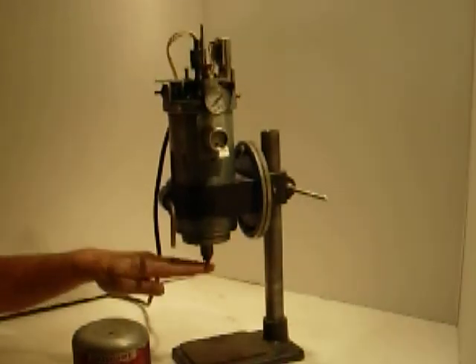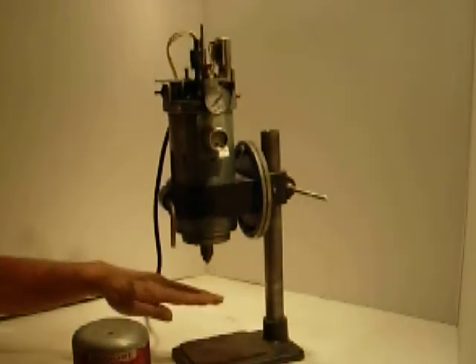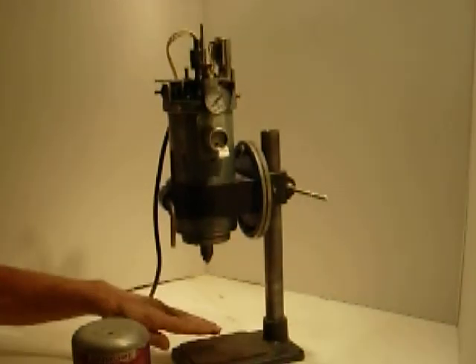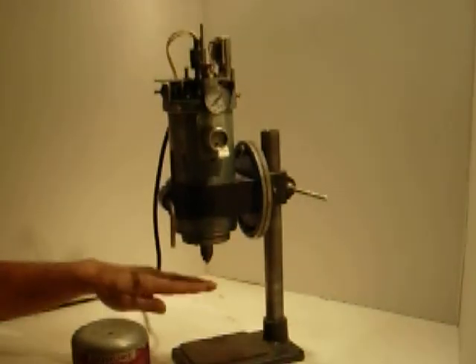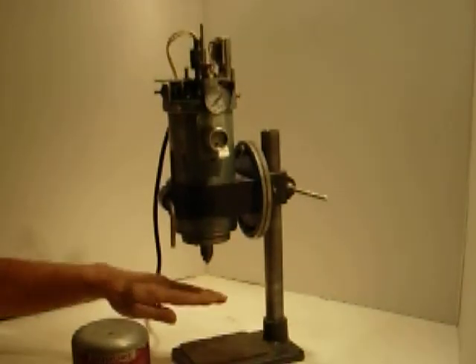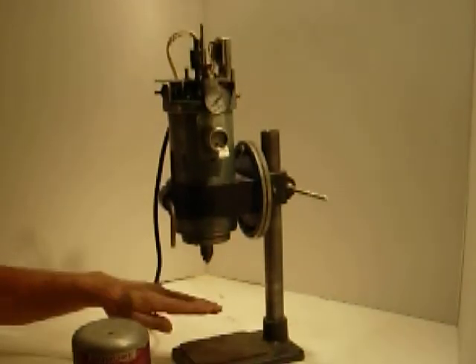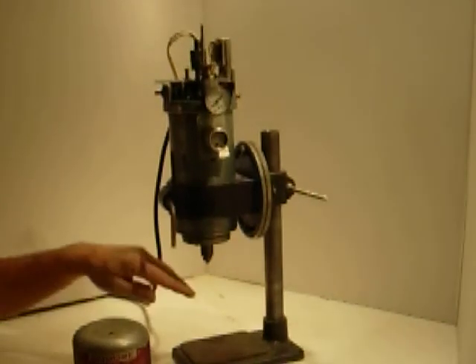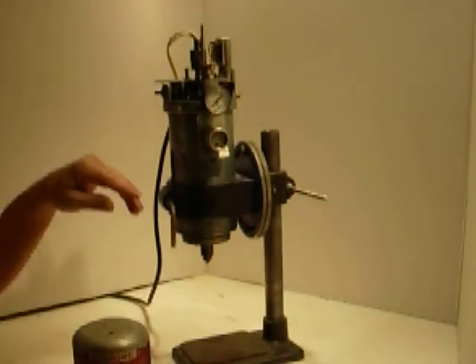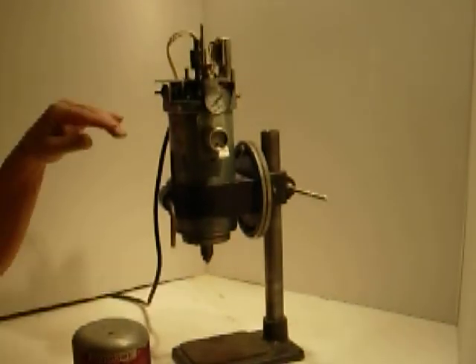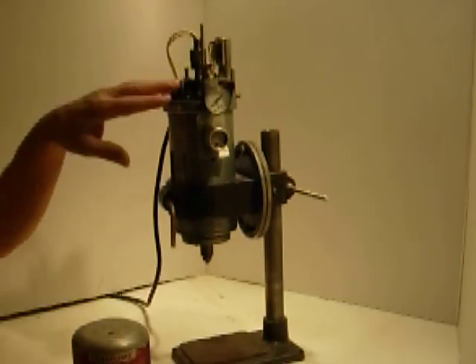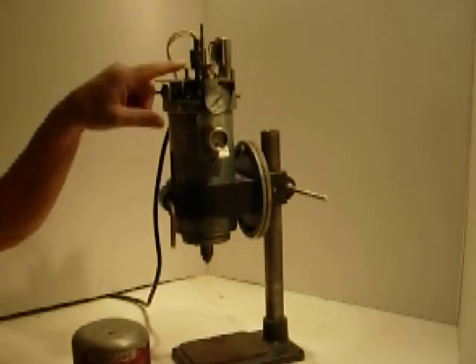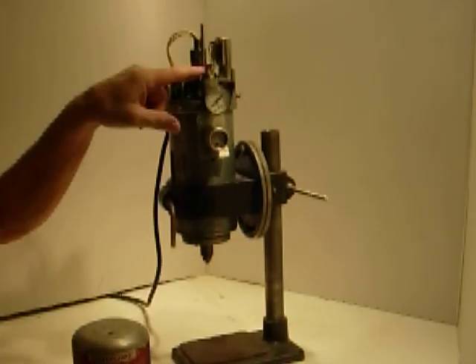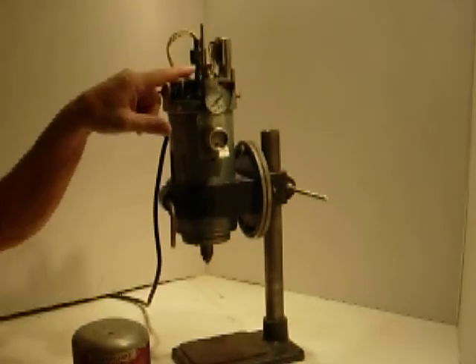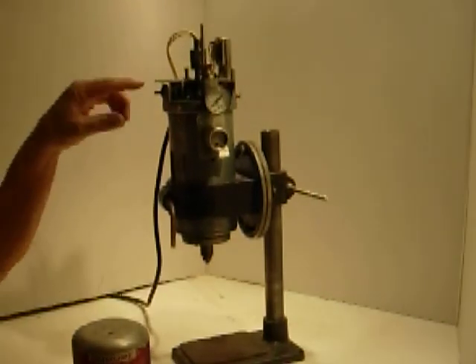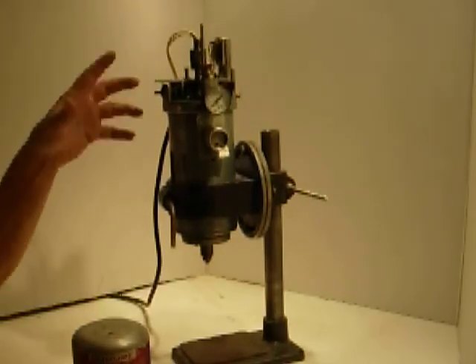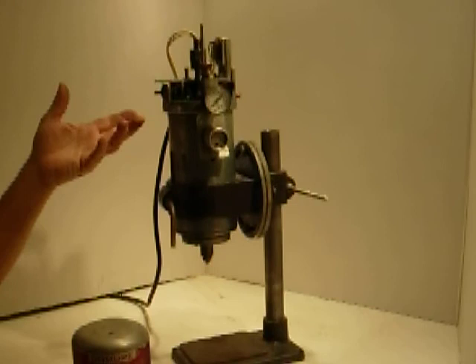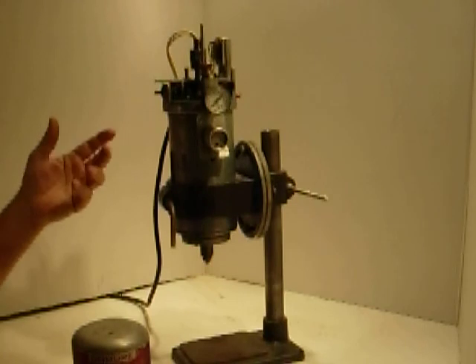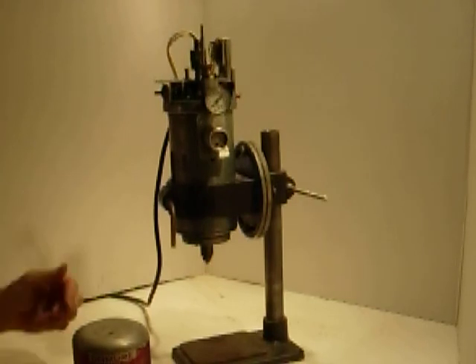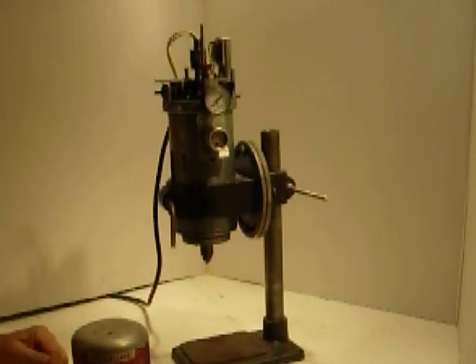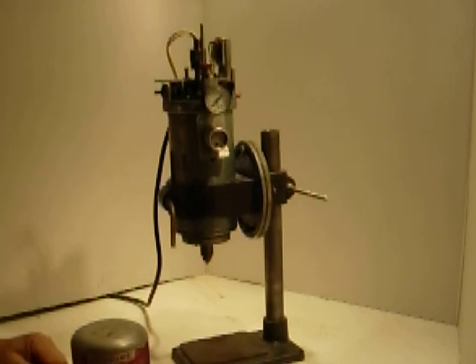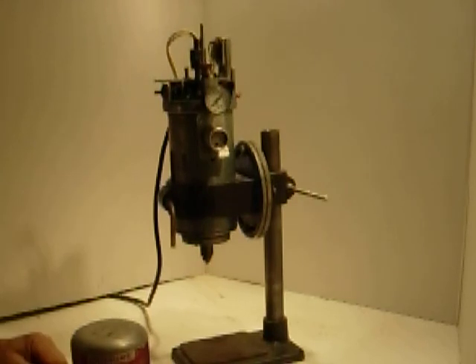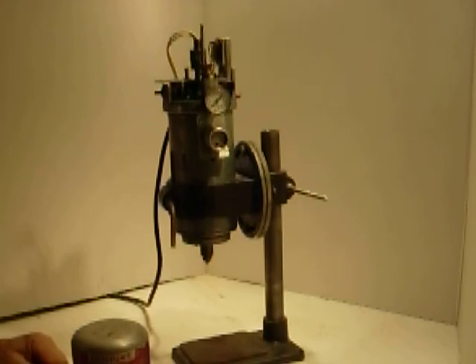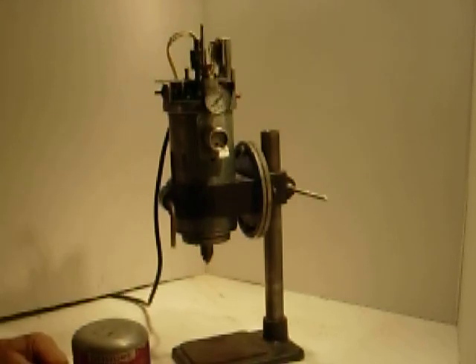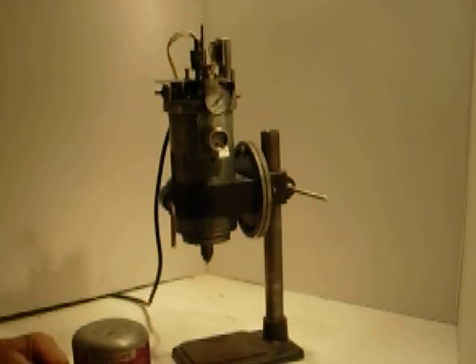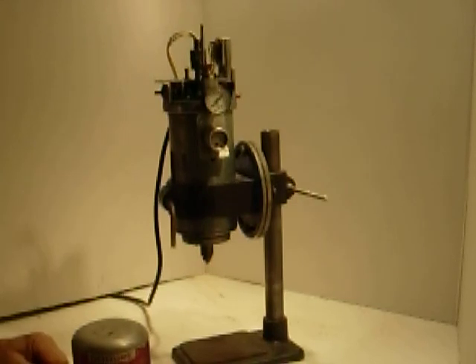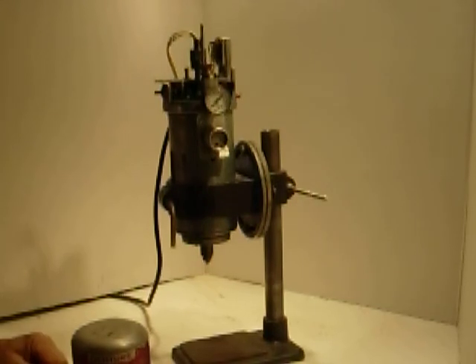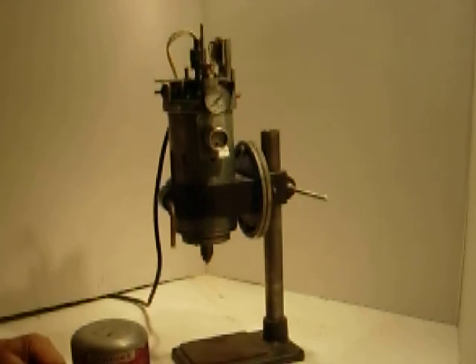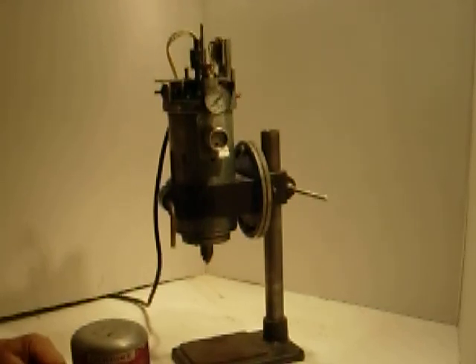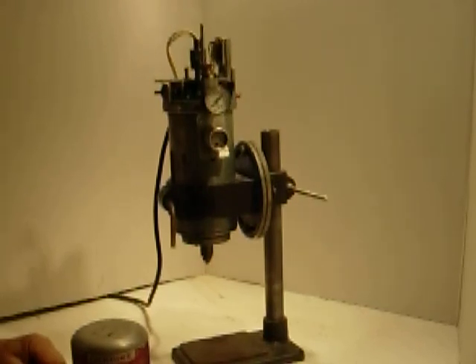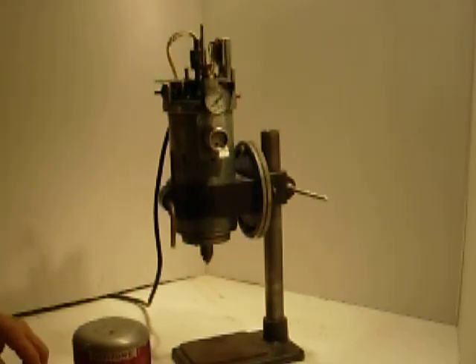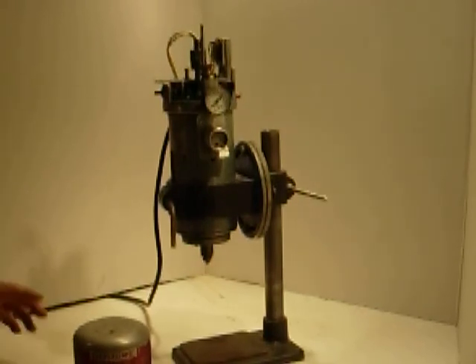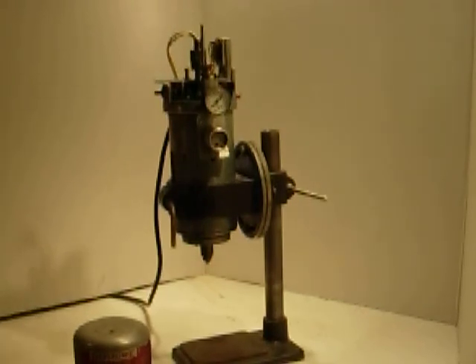So that's how you control the depth and the speed of this drill. We'll see you next time.